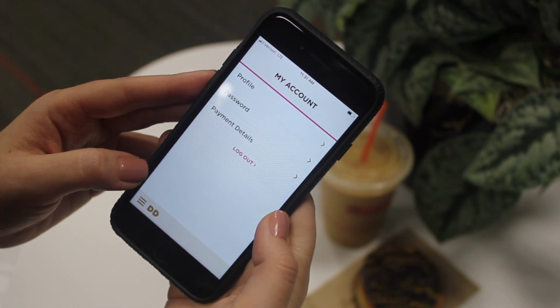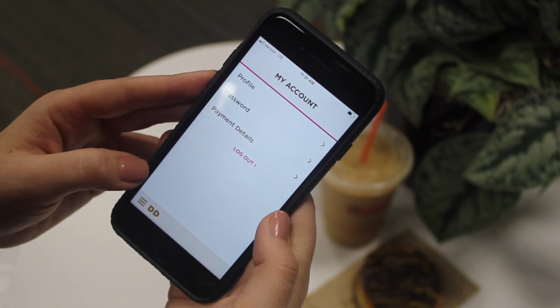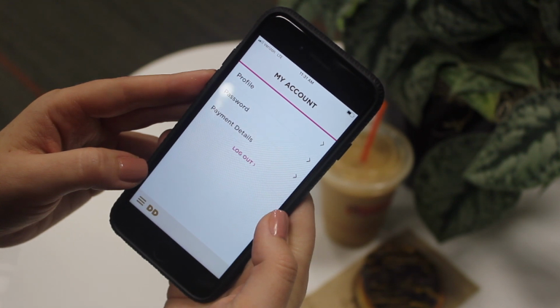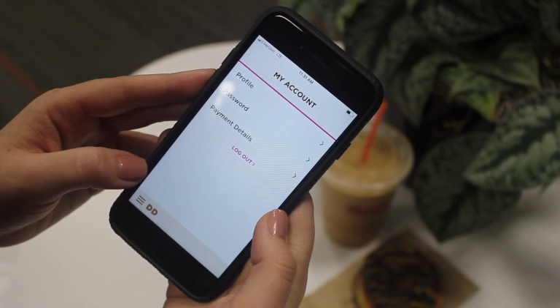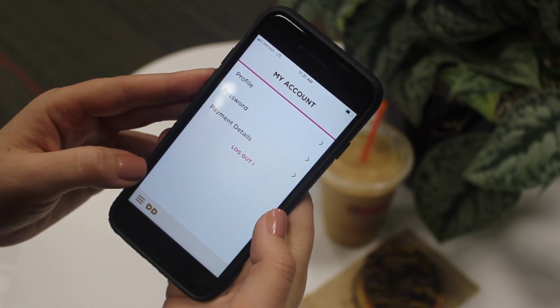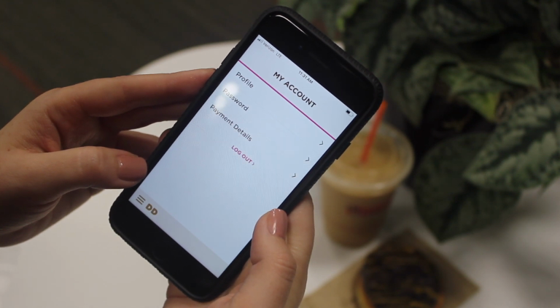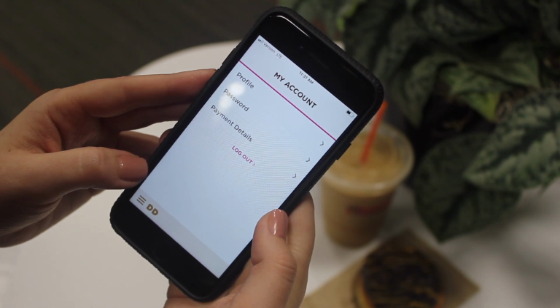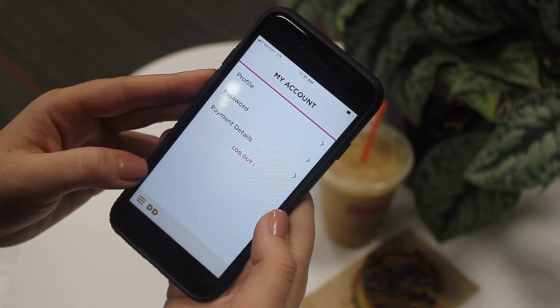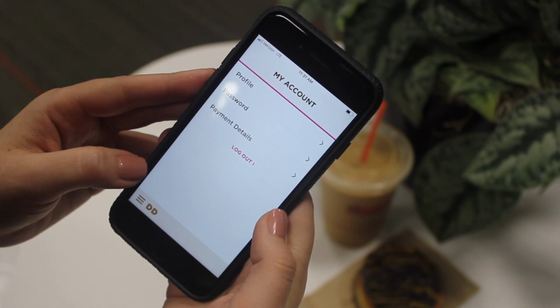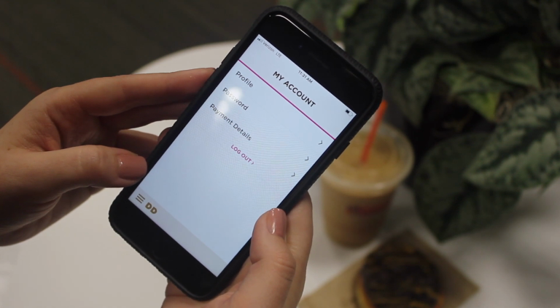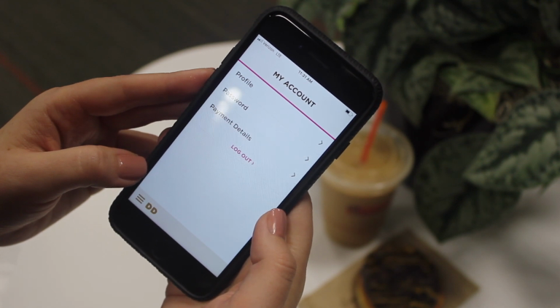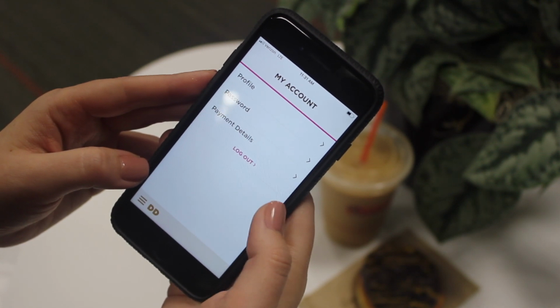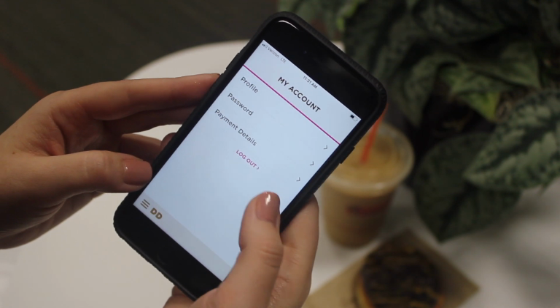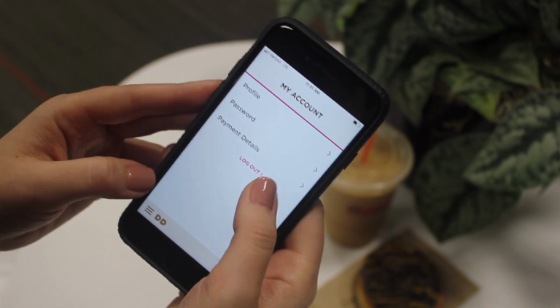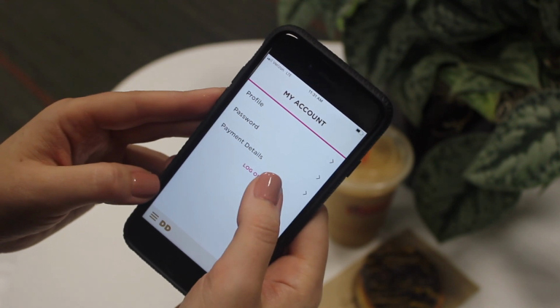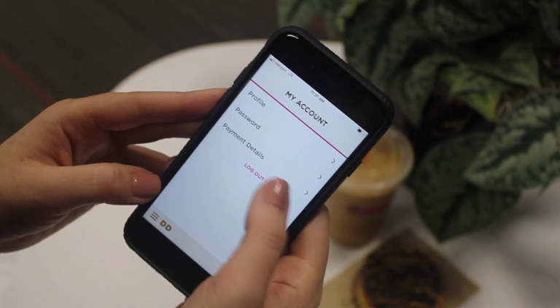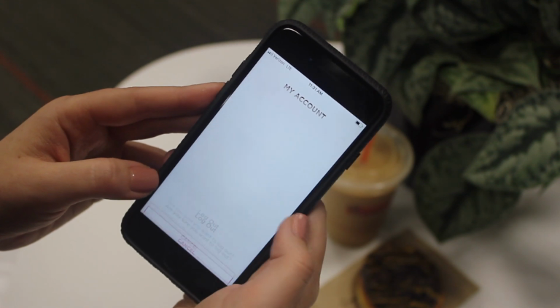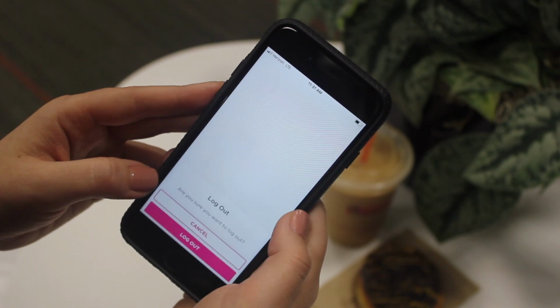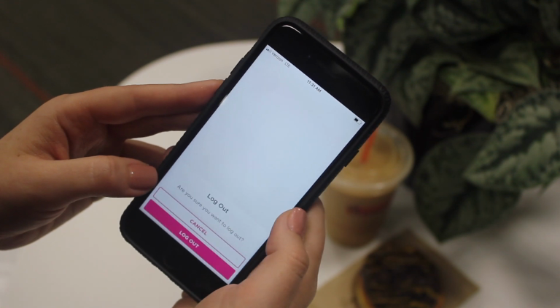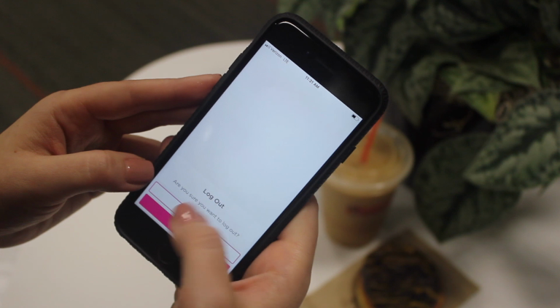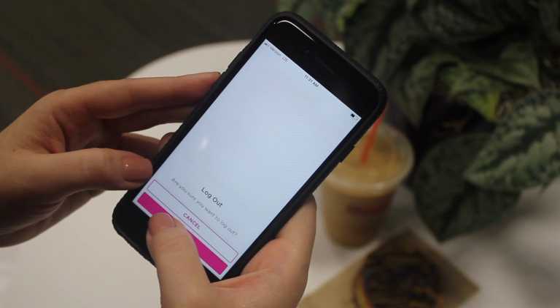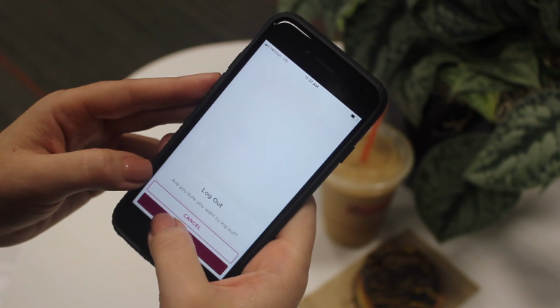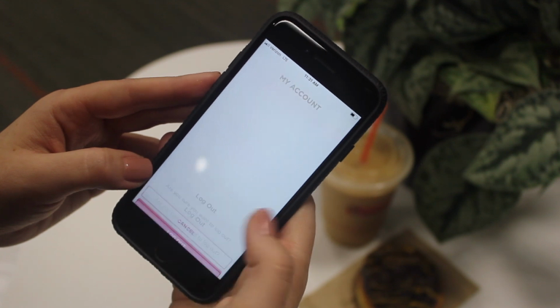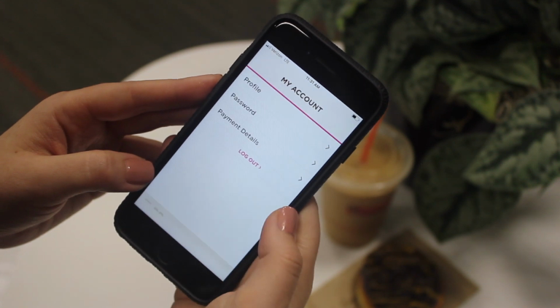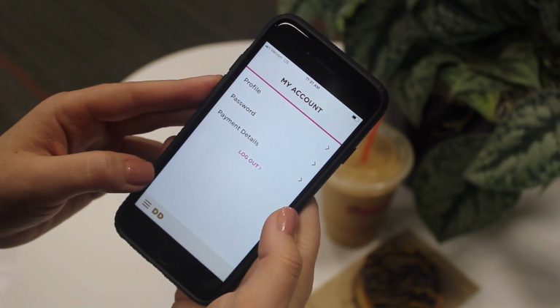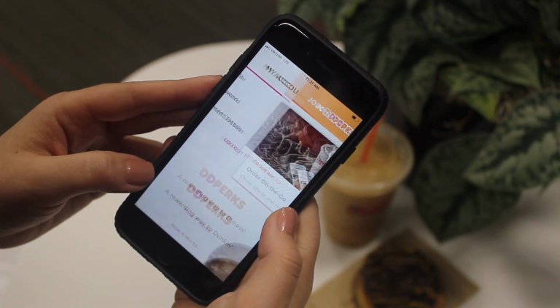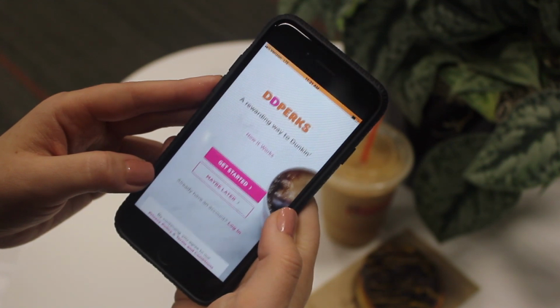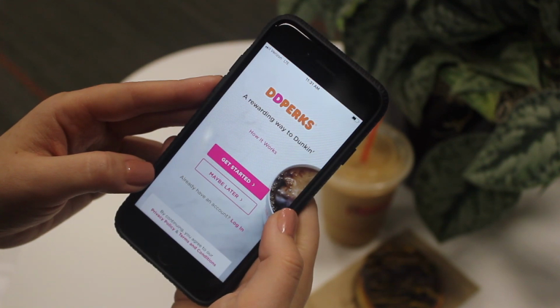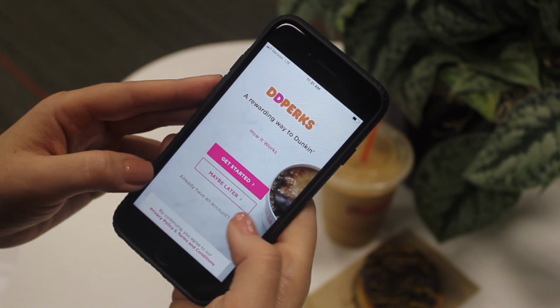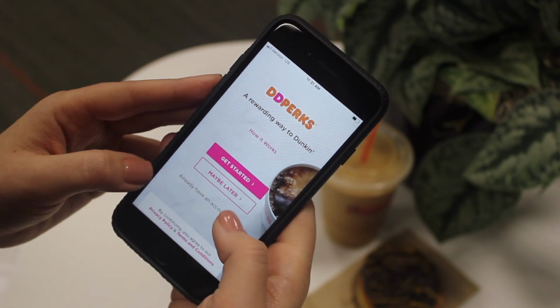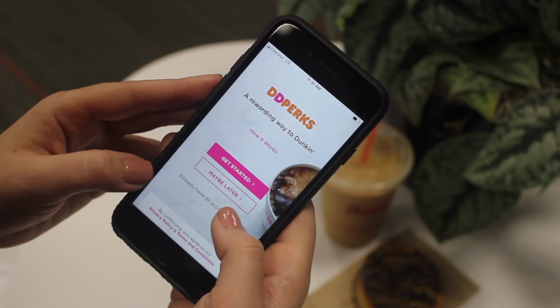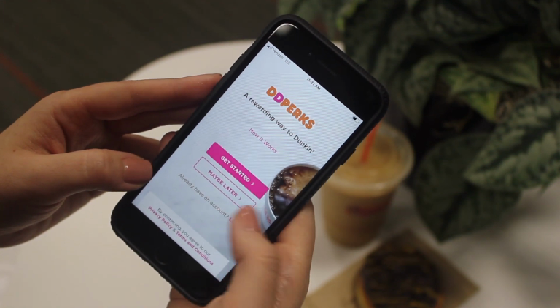Here you can click the logout button, which will bring you to the login page. Tap Login.